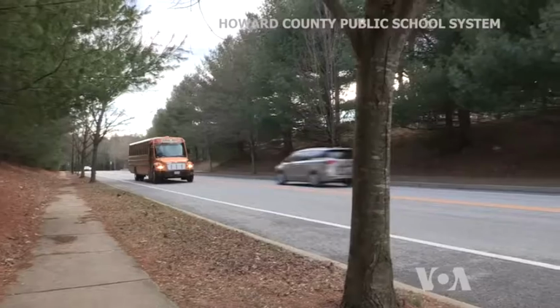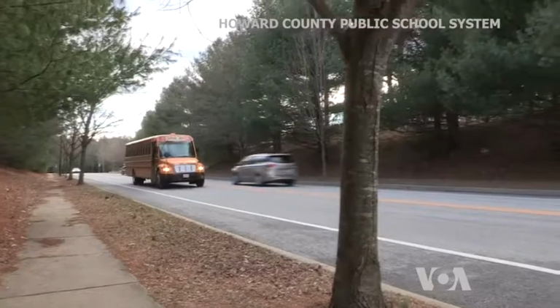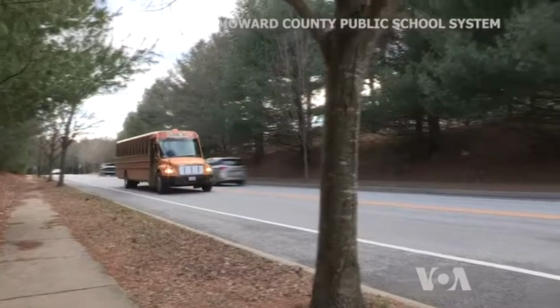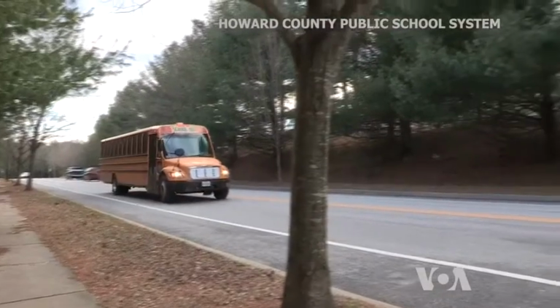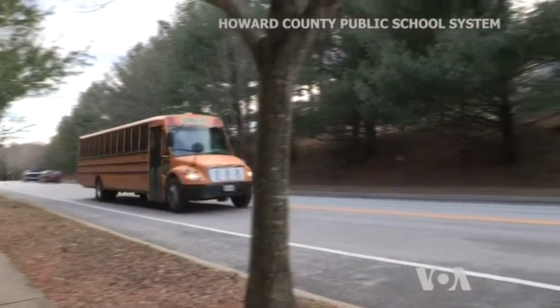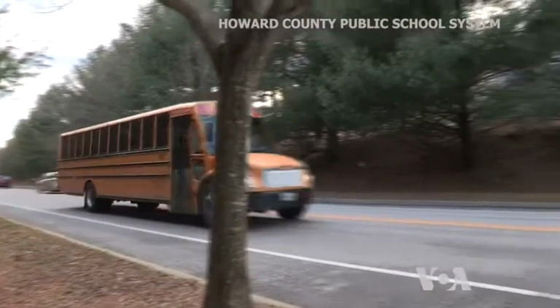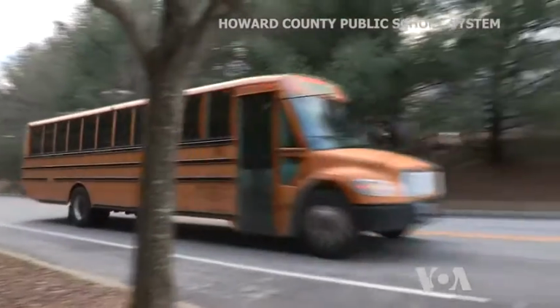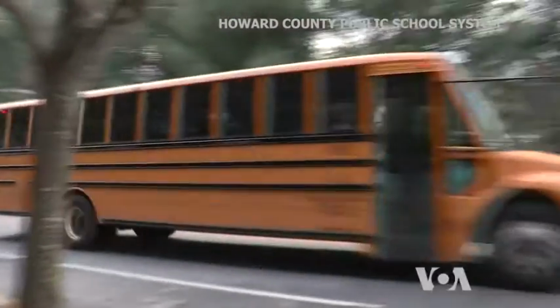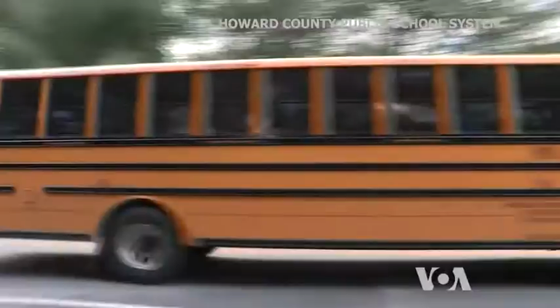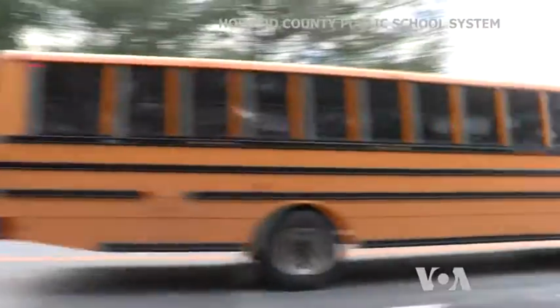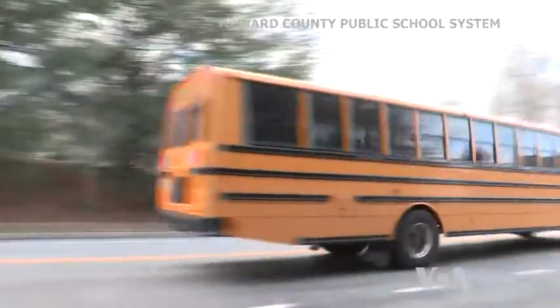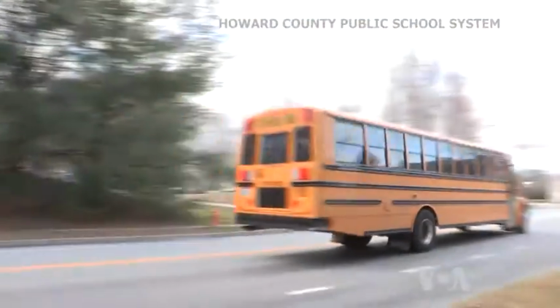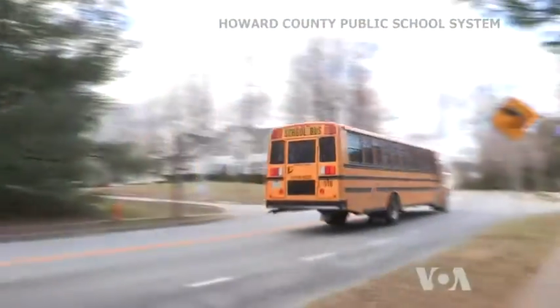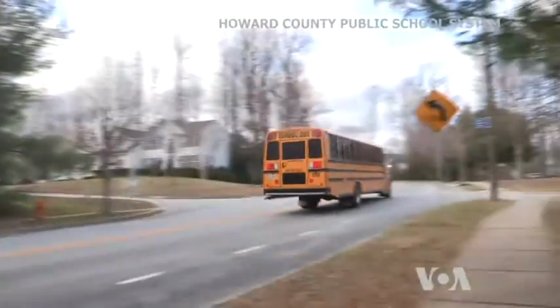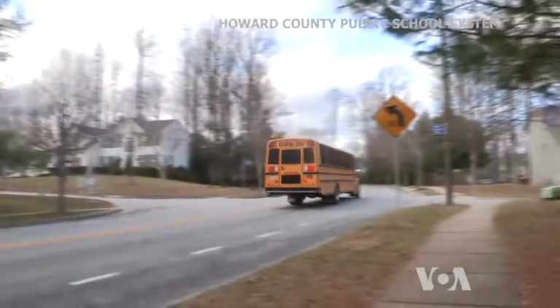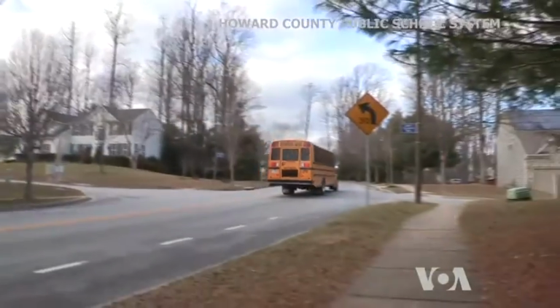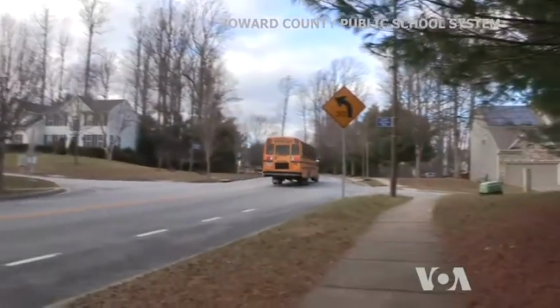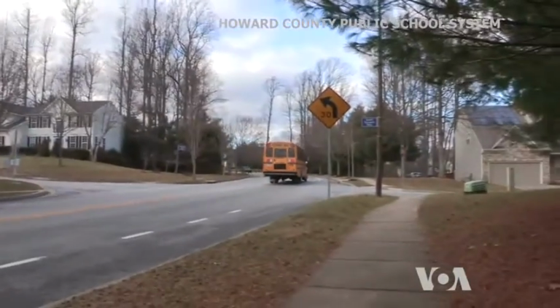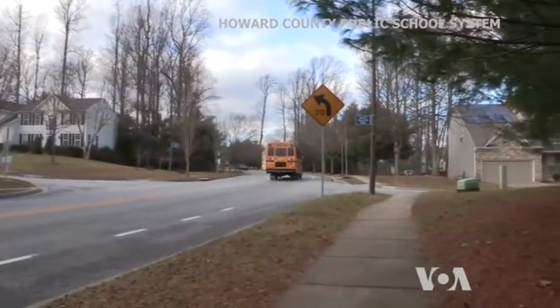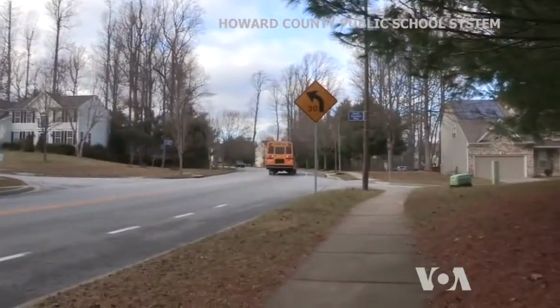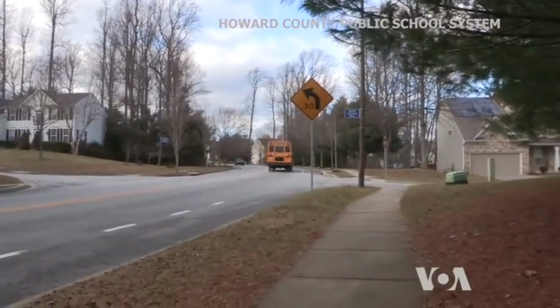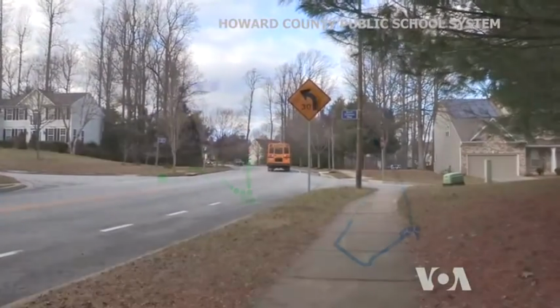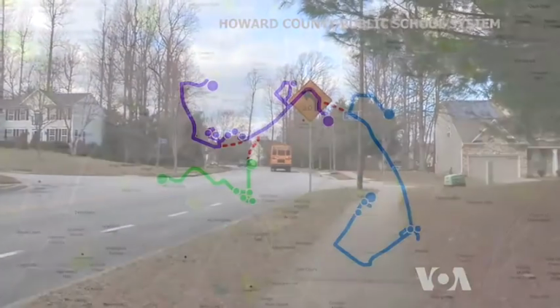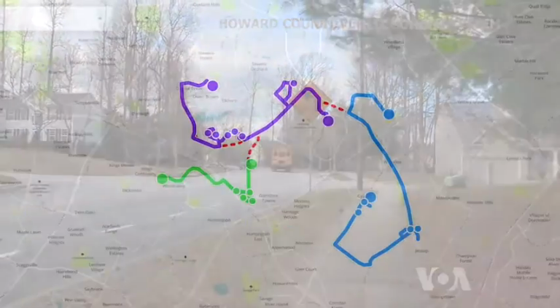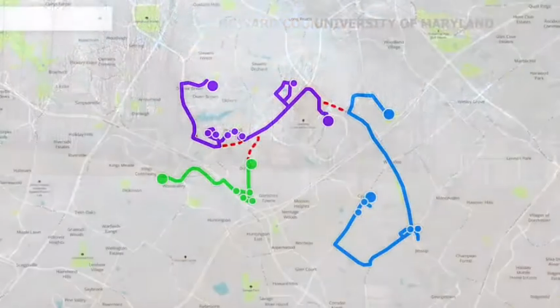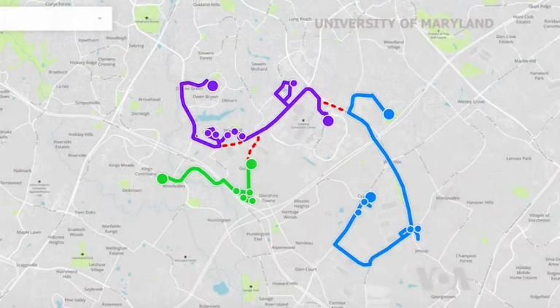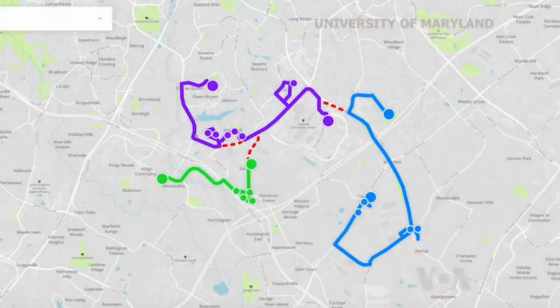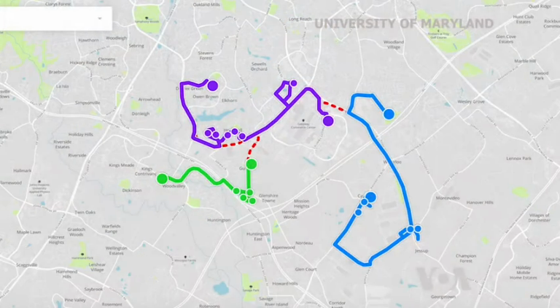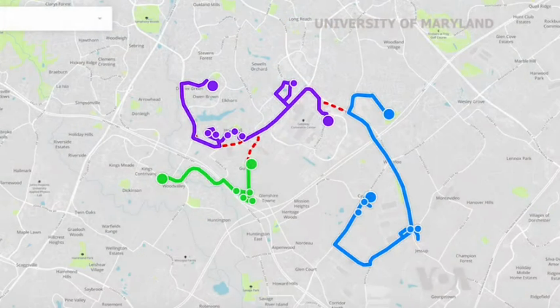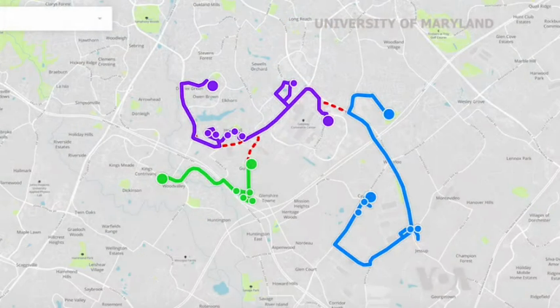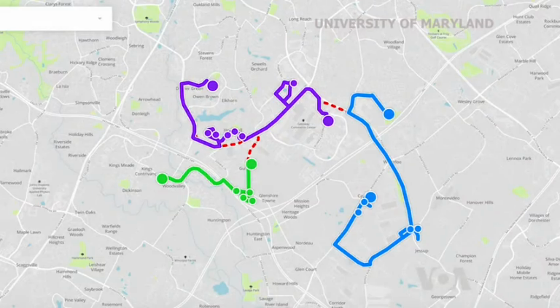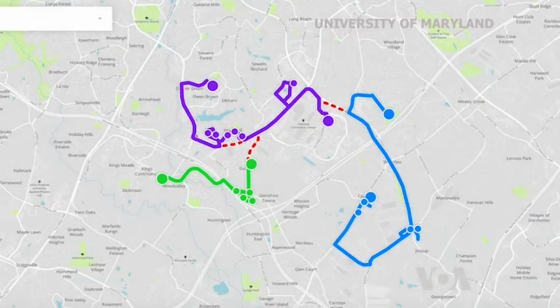After discharging one load, some of the buses travel empty to another pickup spot, seen here as dotted lines.